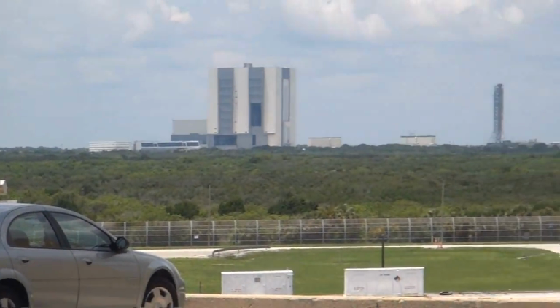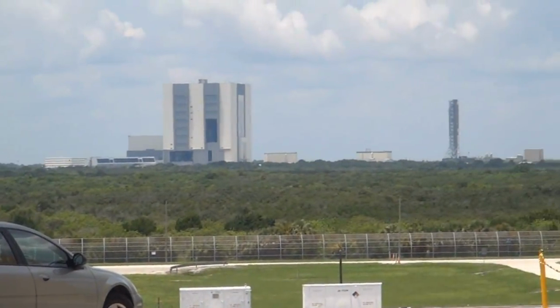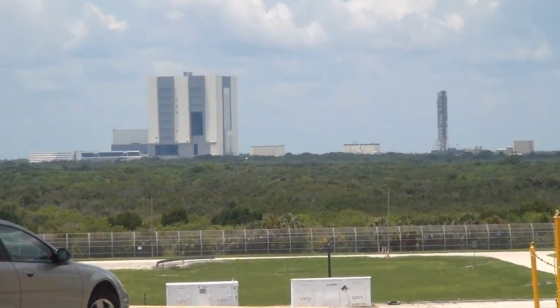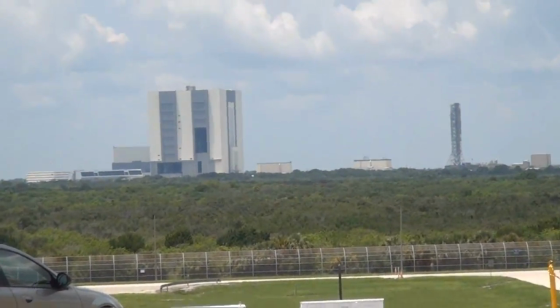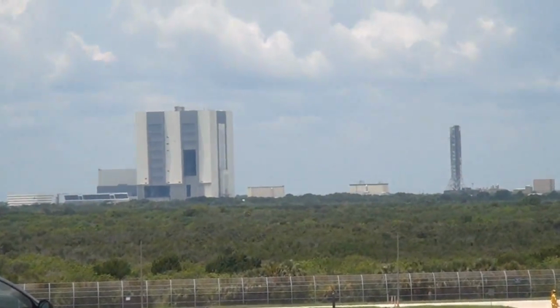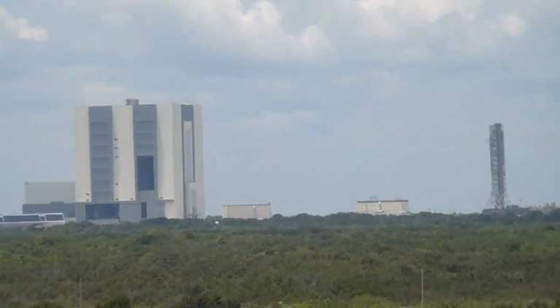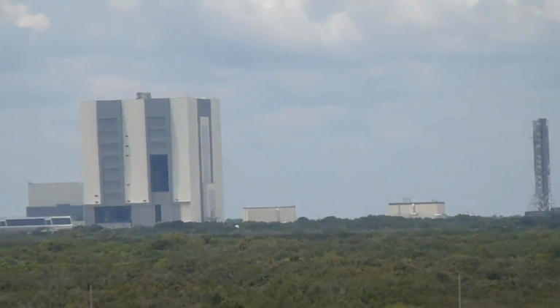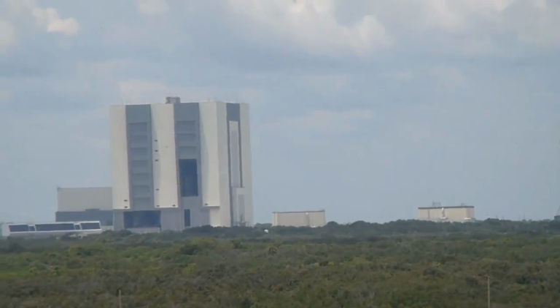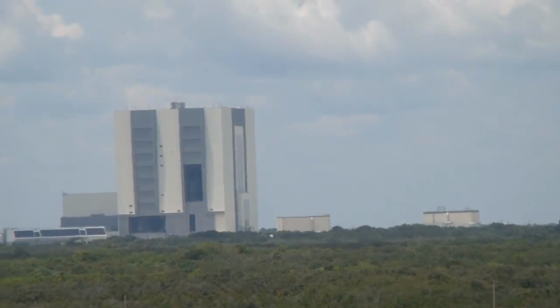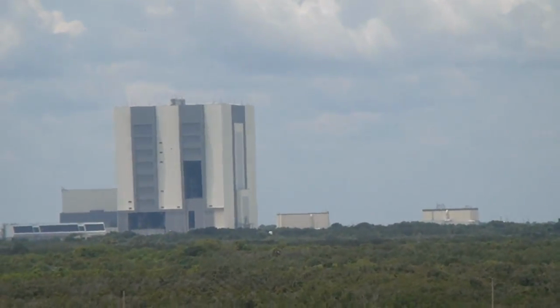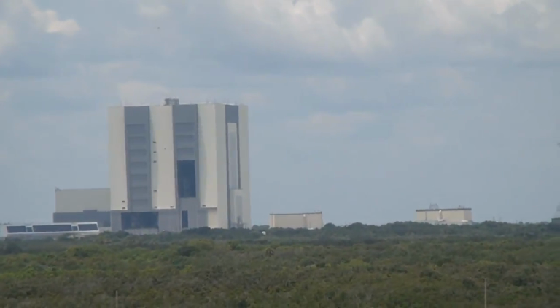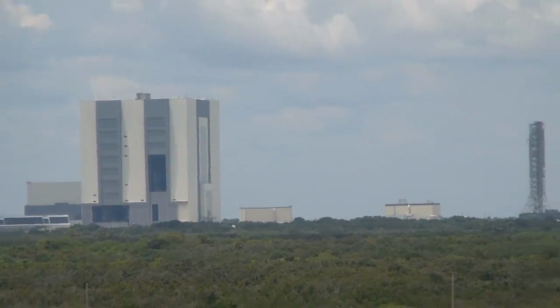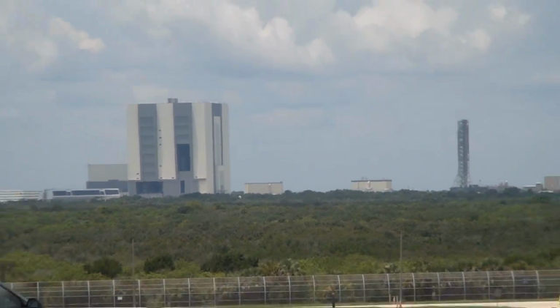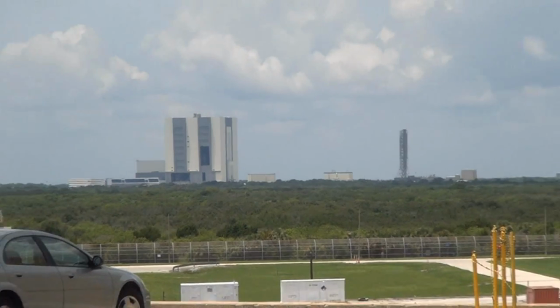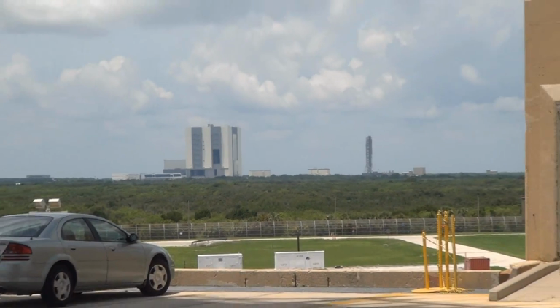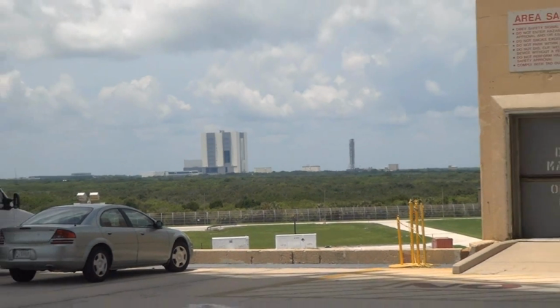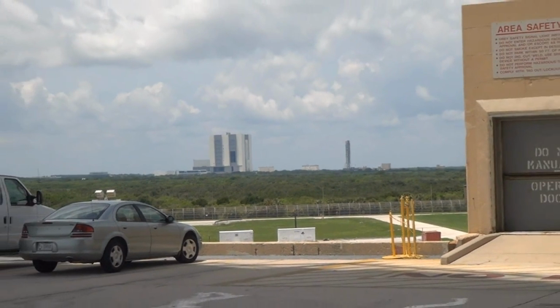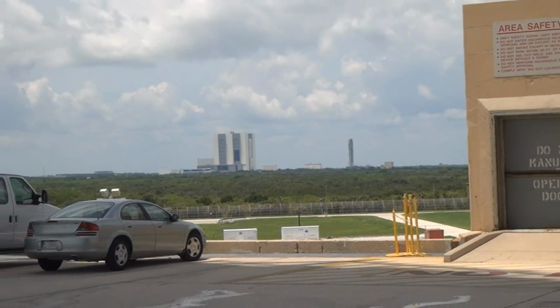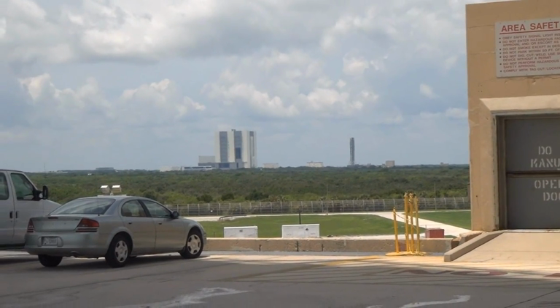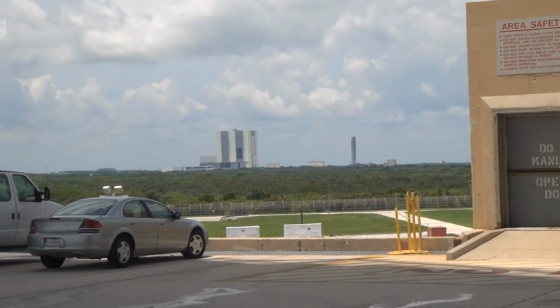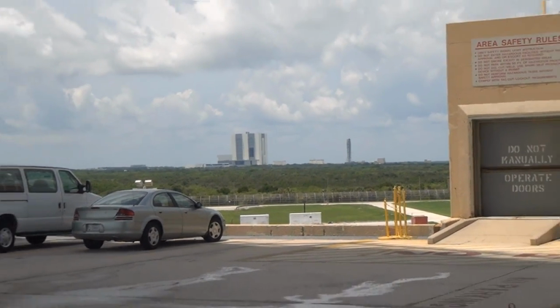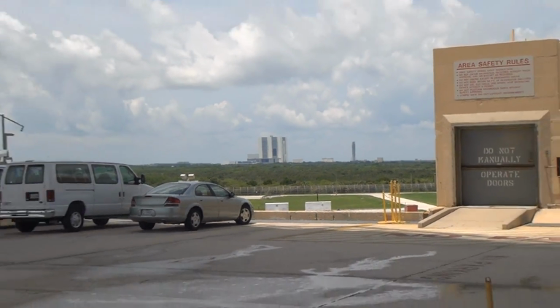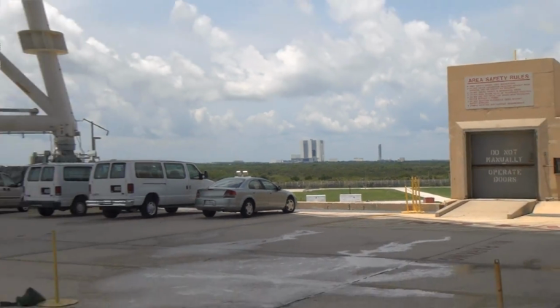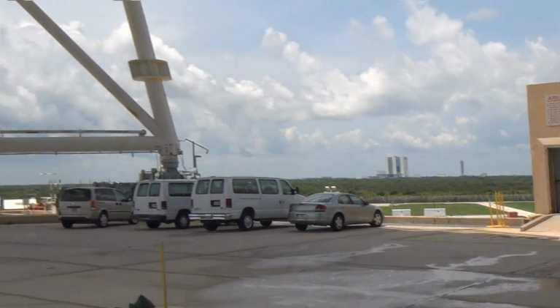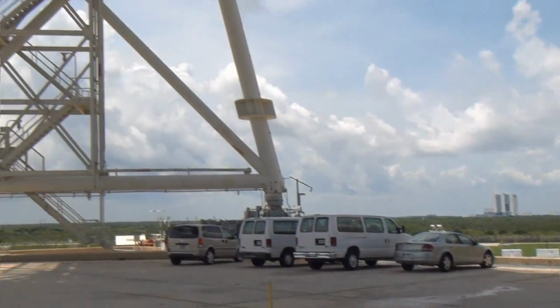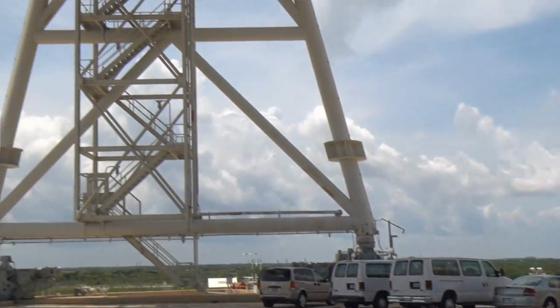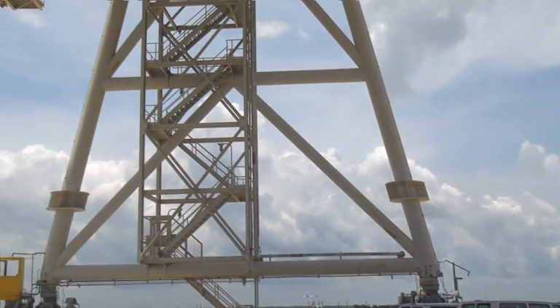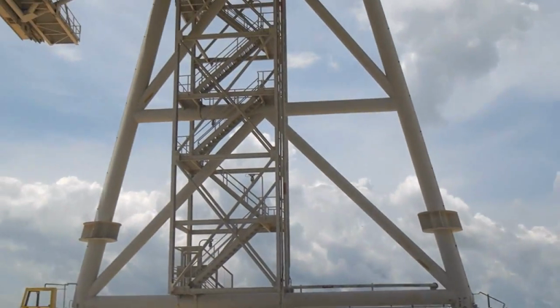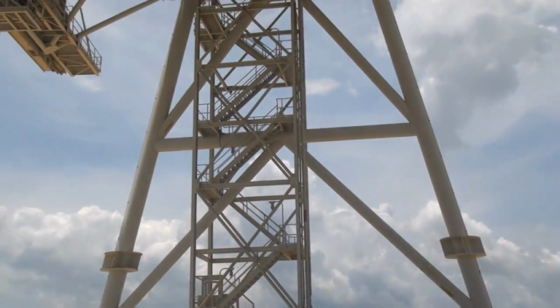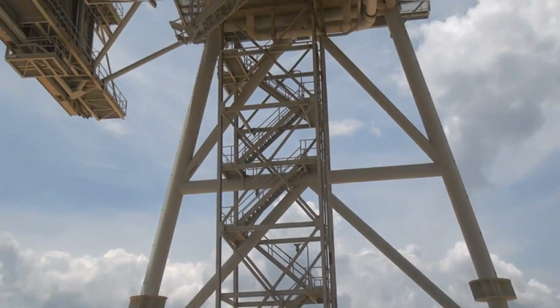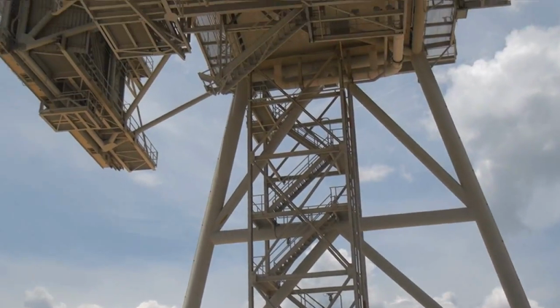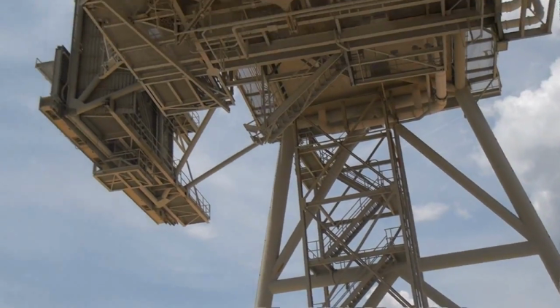This is the VAB. We're about six miles away. This is the worksheet — that's this room.